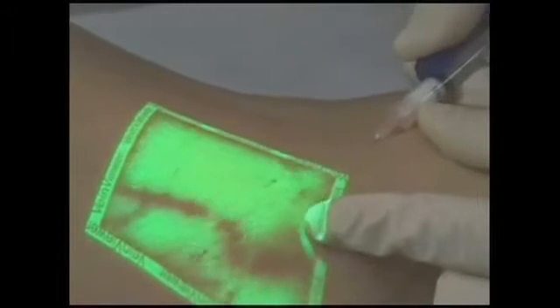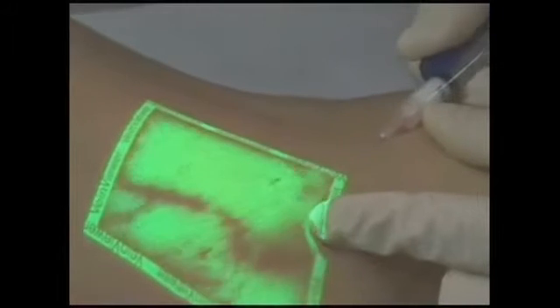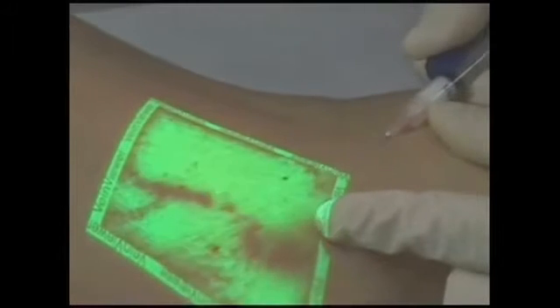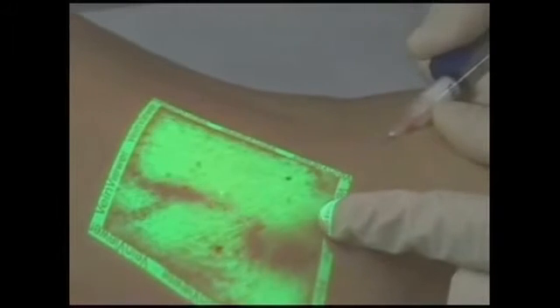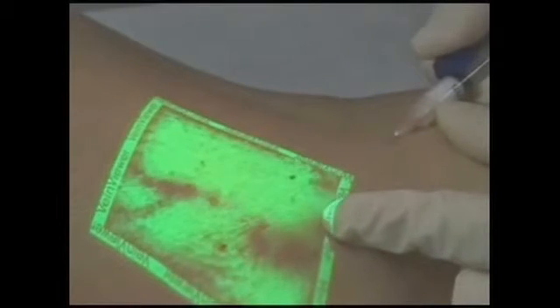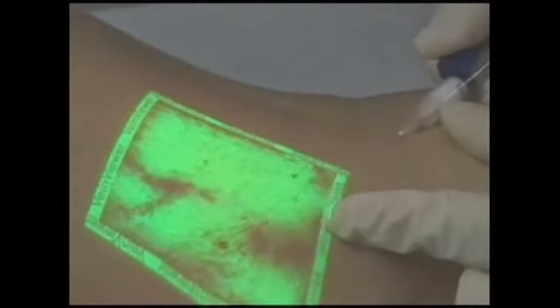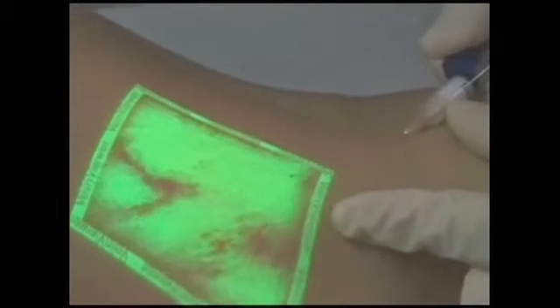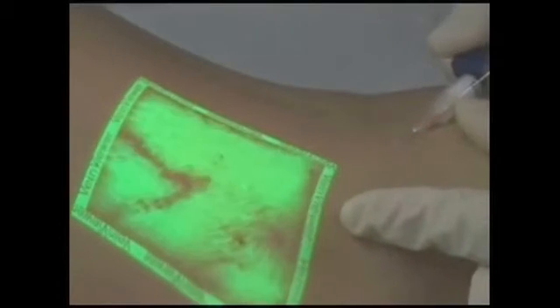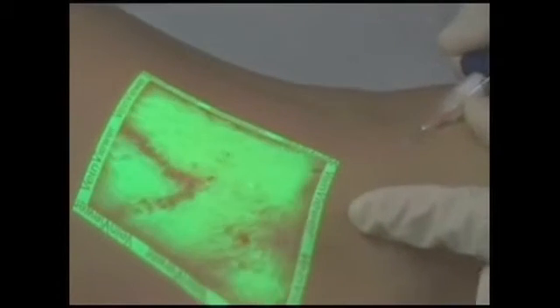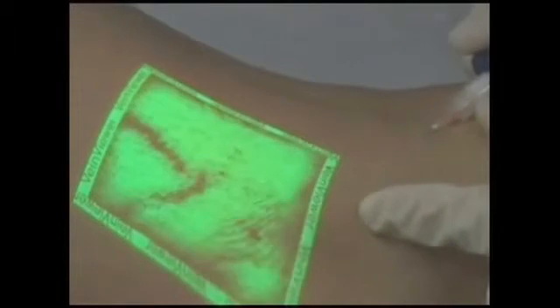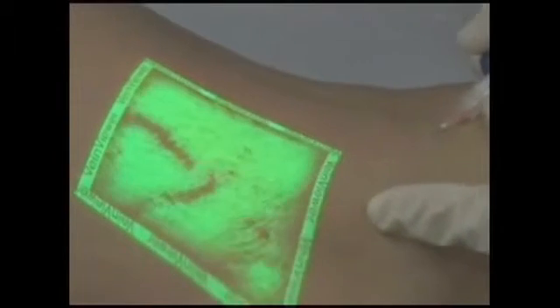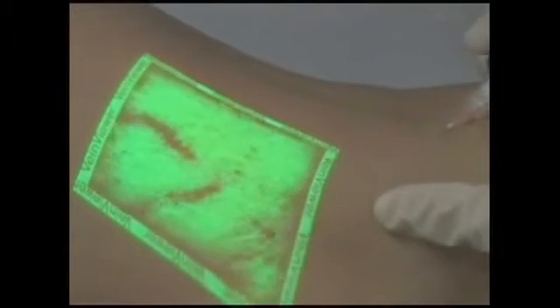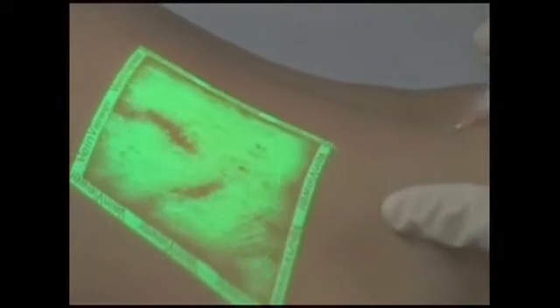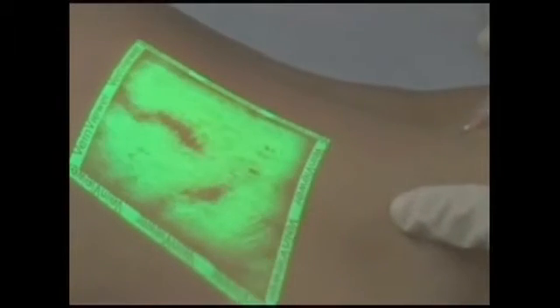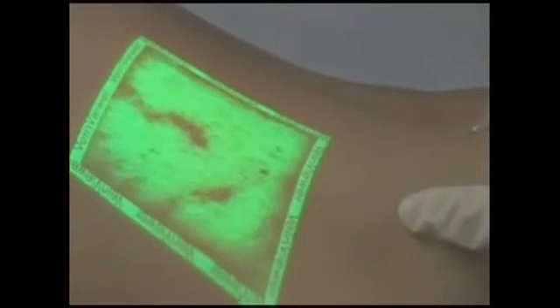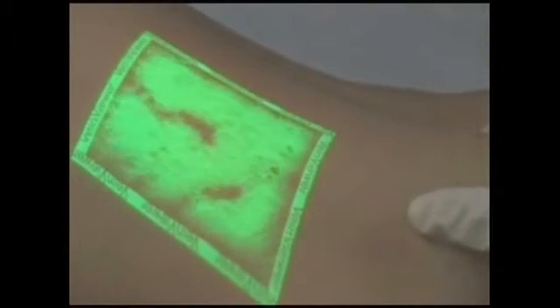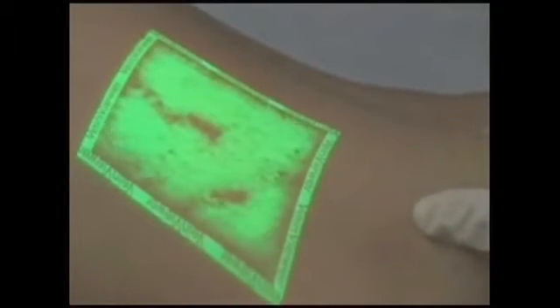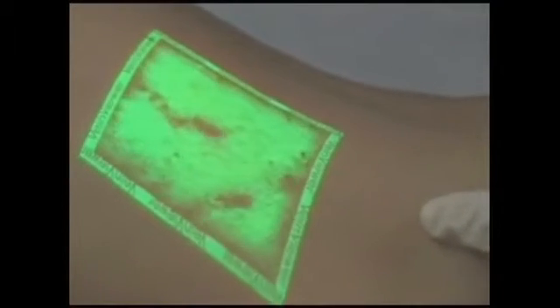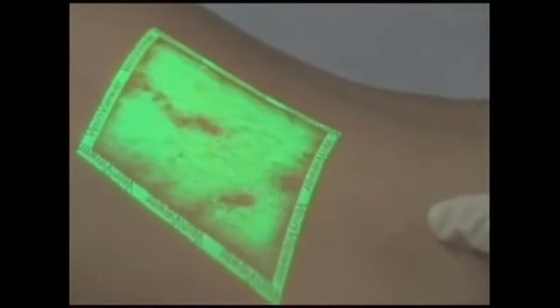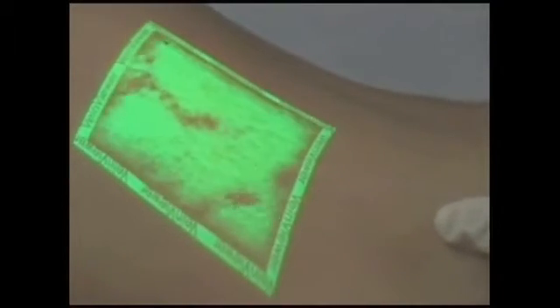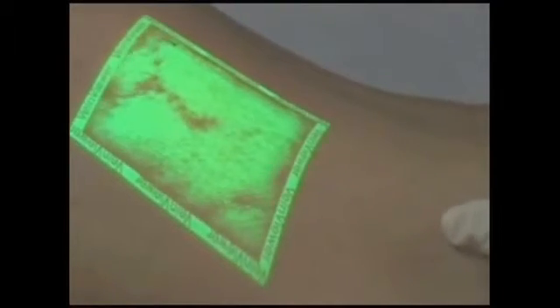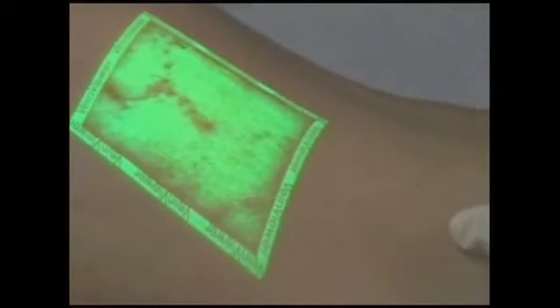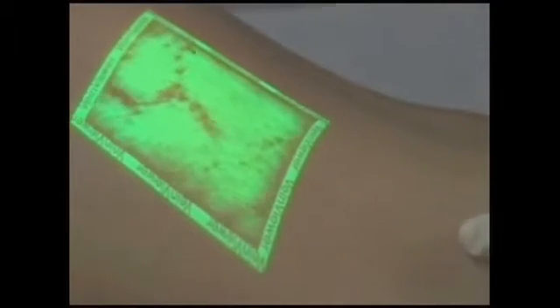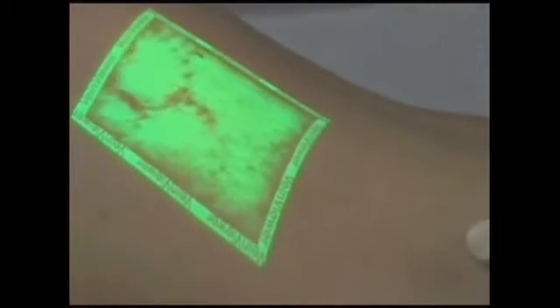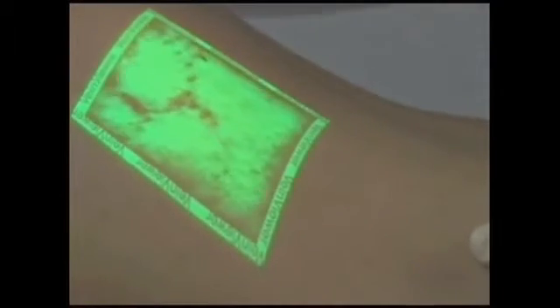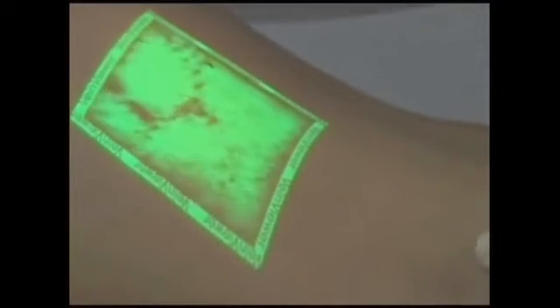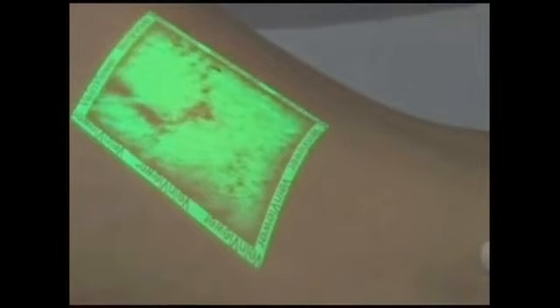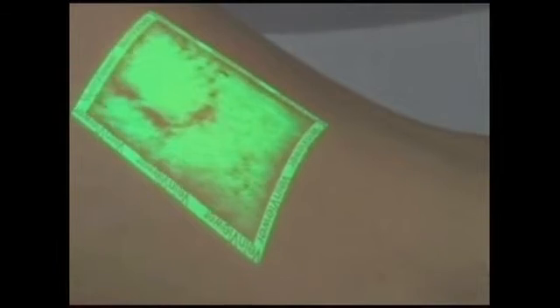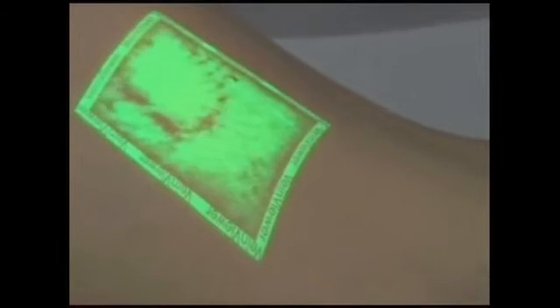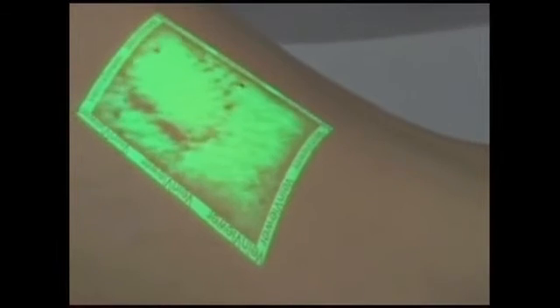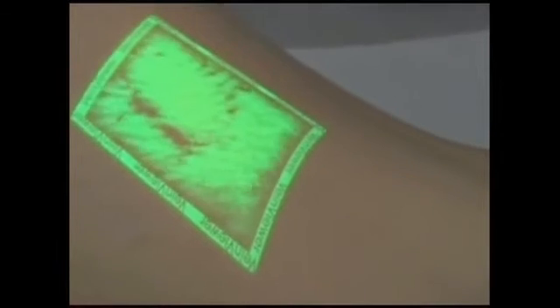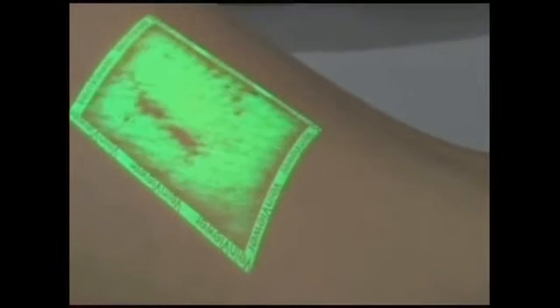By using the device to map vessel patterns pre and post-treatment, VeinViewer can provide immediate information about the success of the procedure.